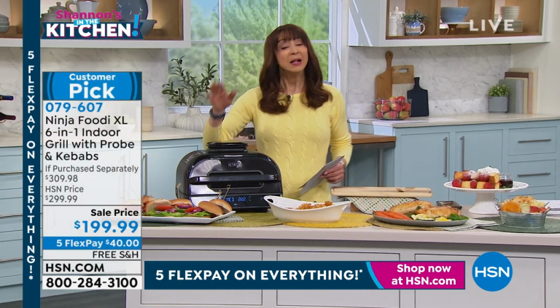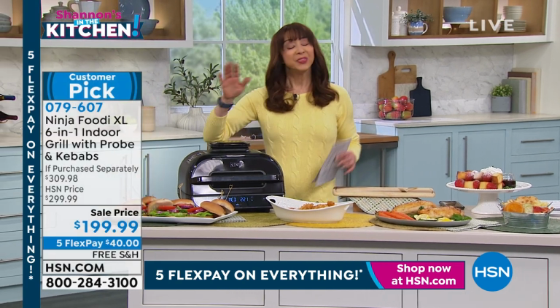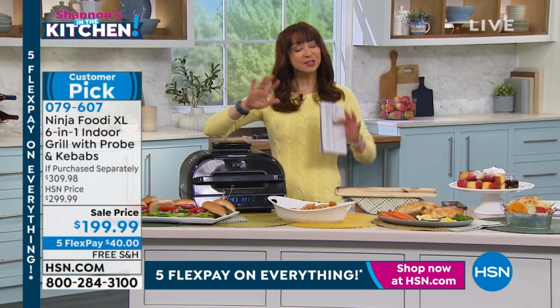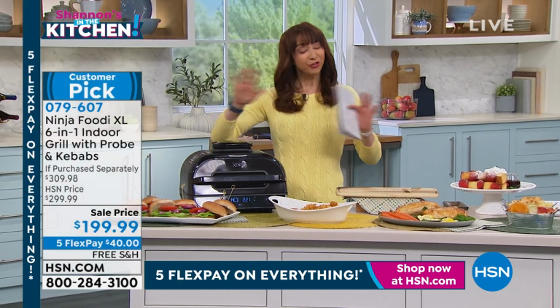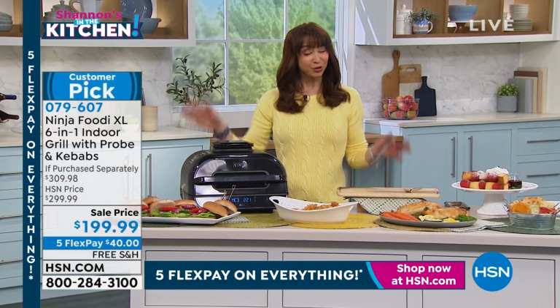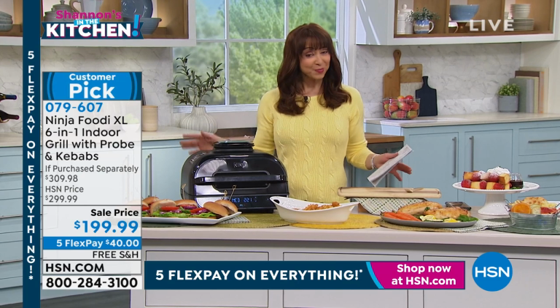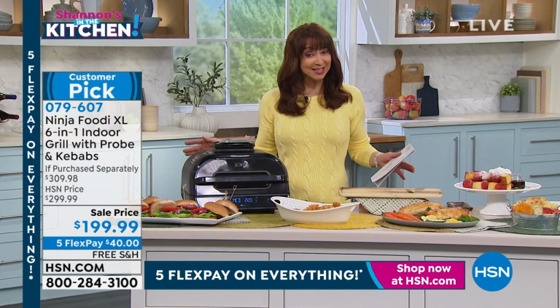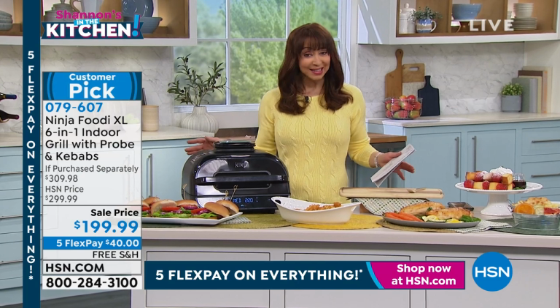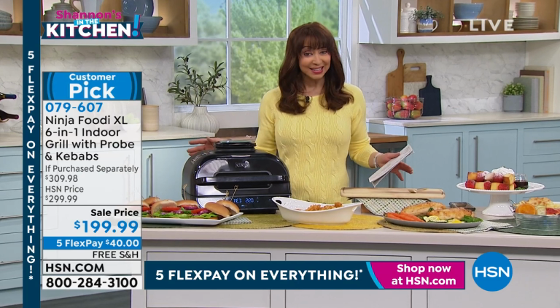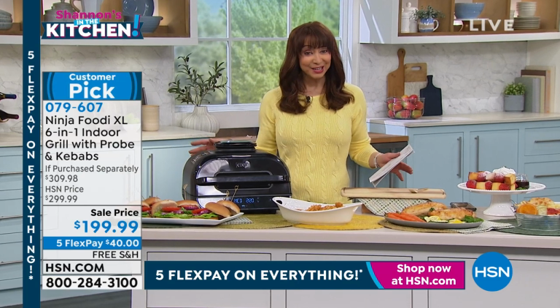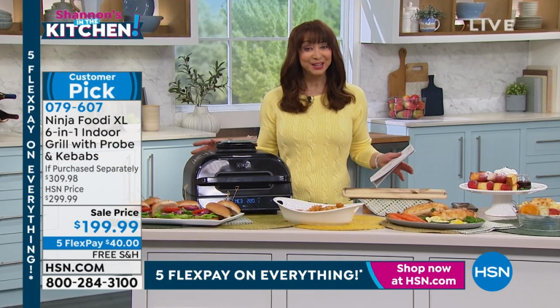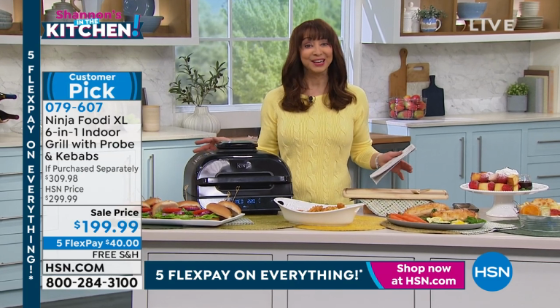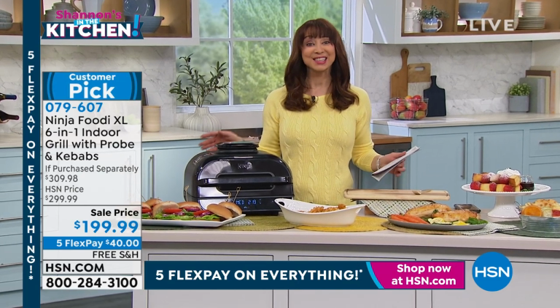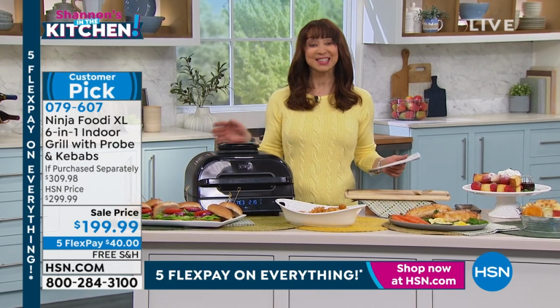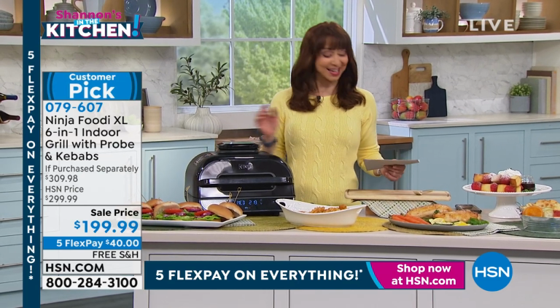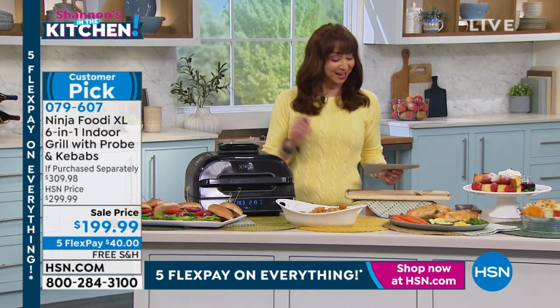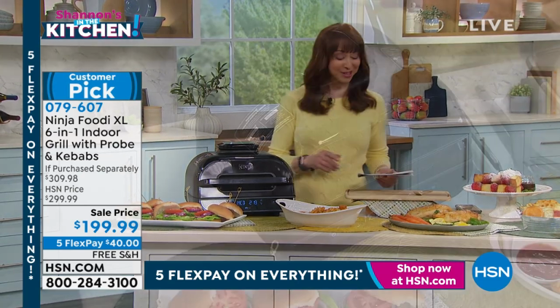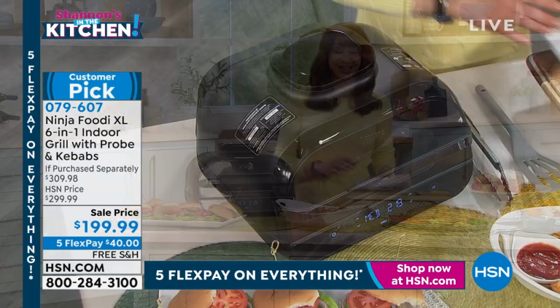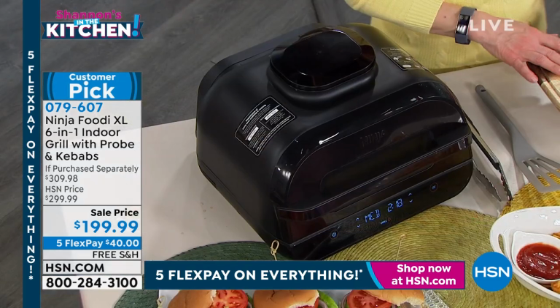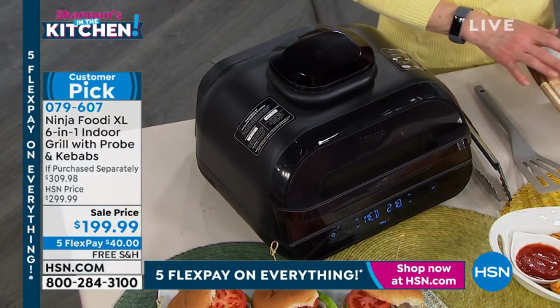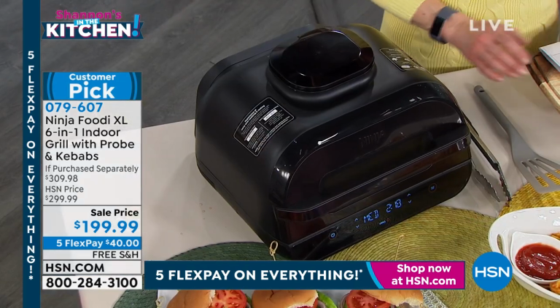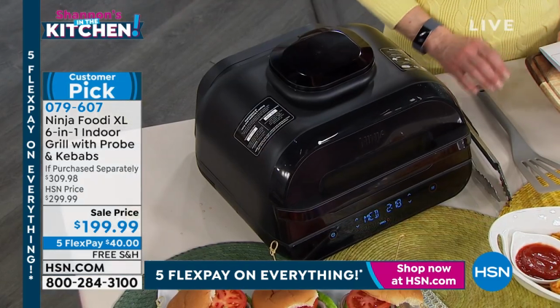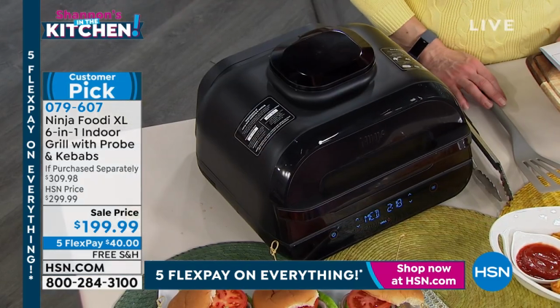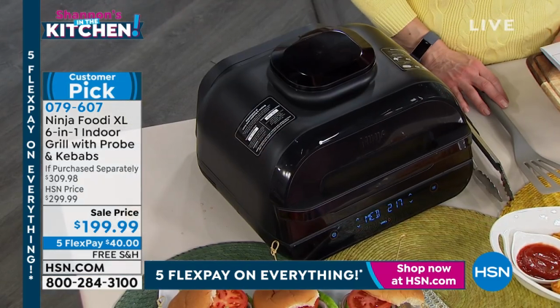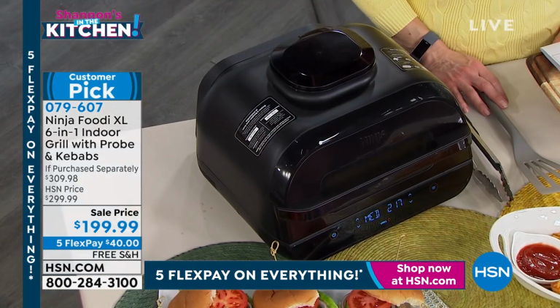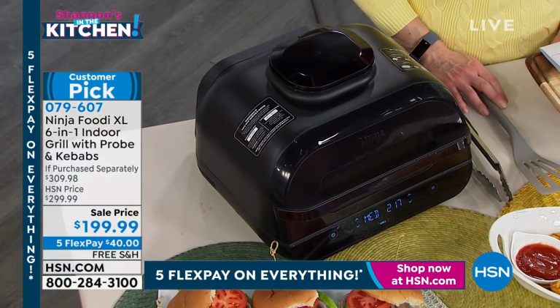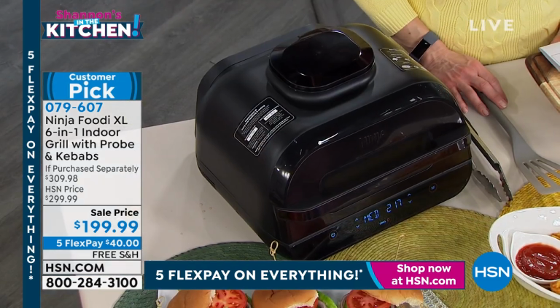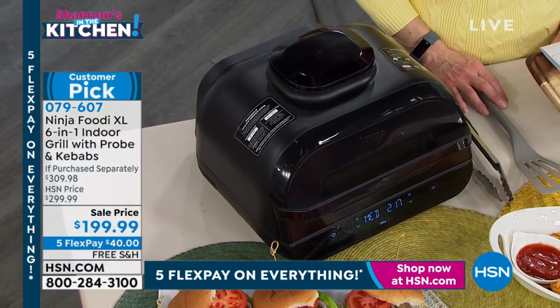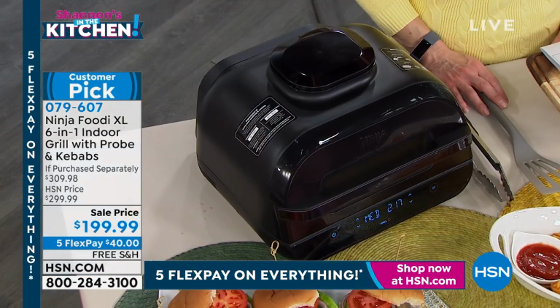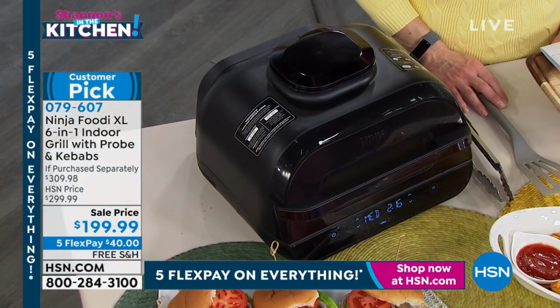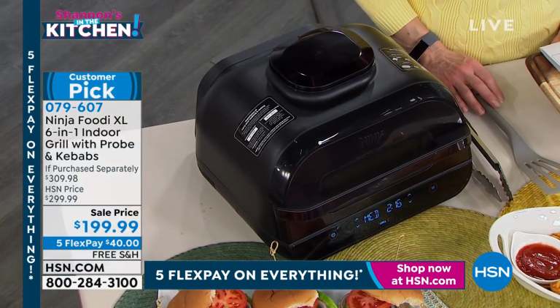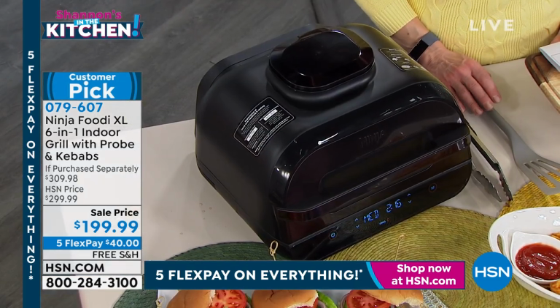This is our first big sale of the year here at HSN. I'm Shannon, and if you can't tell, I love to be in the kitchen.